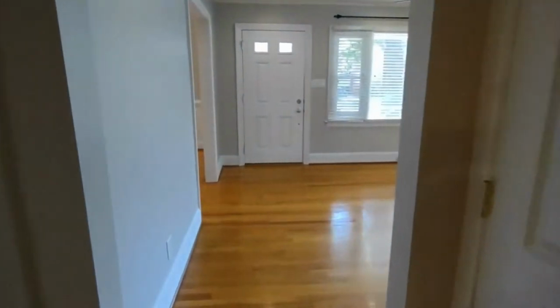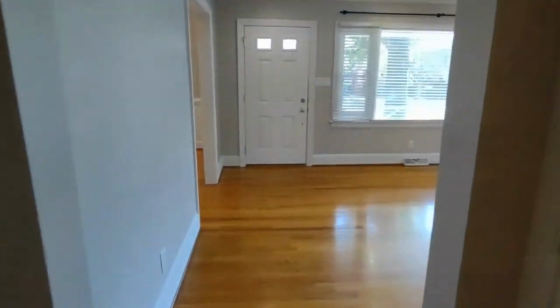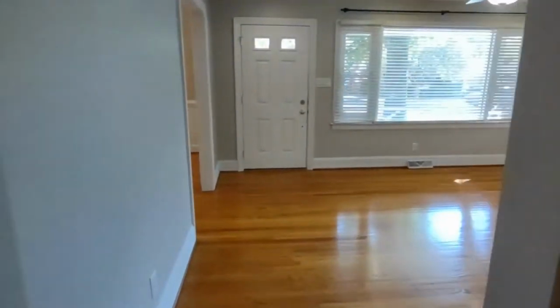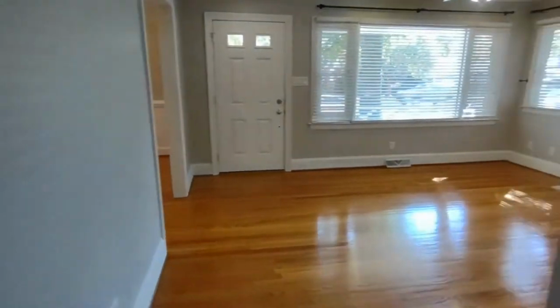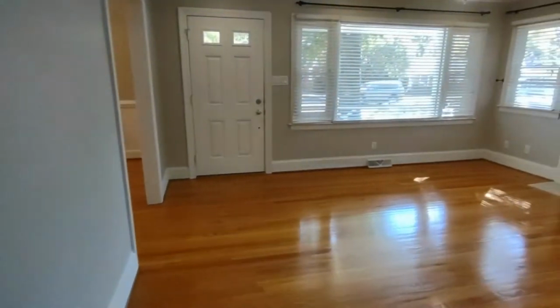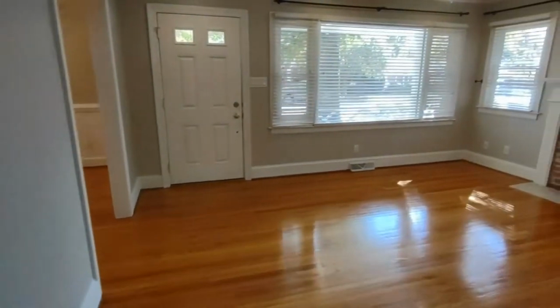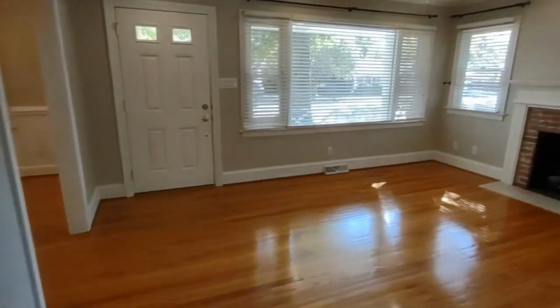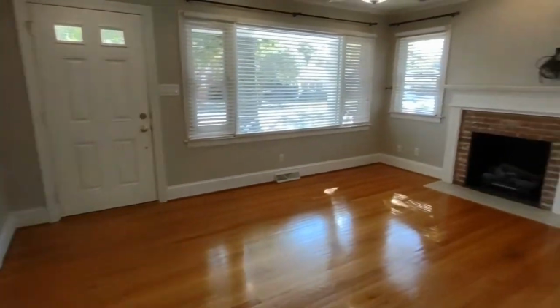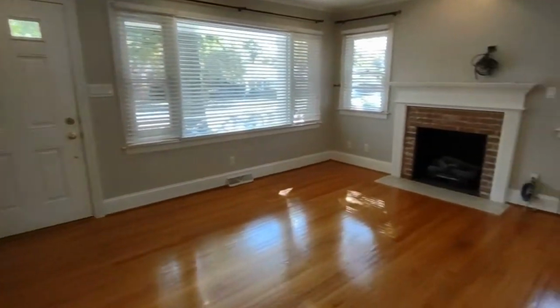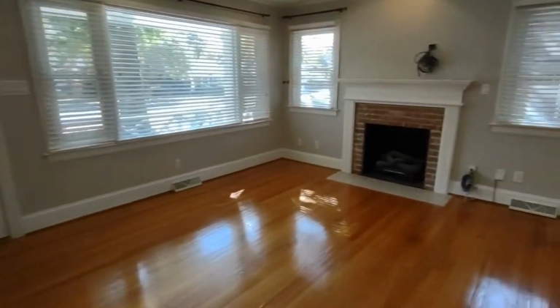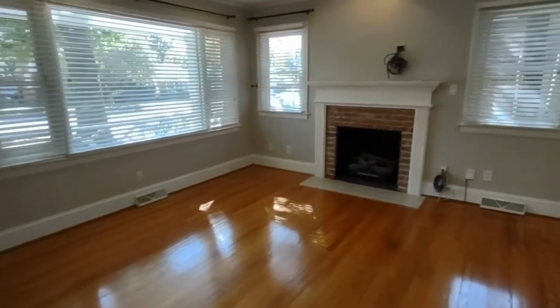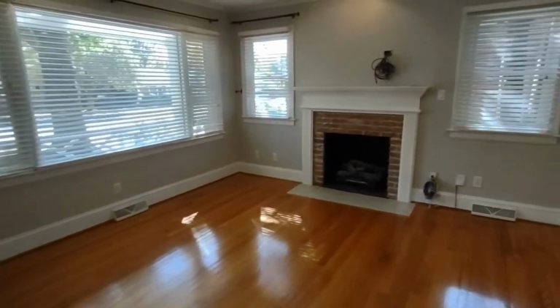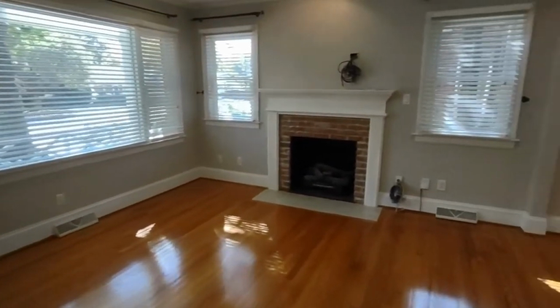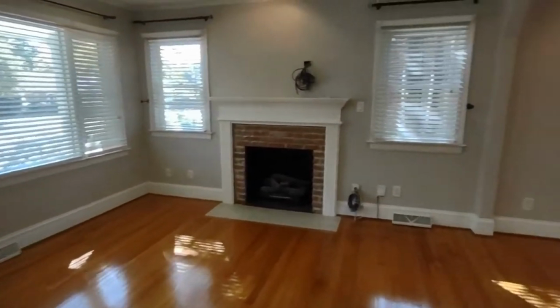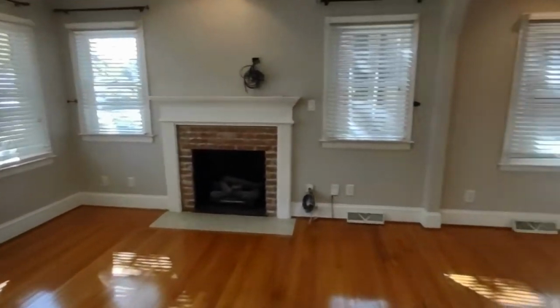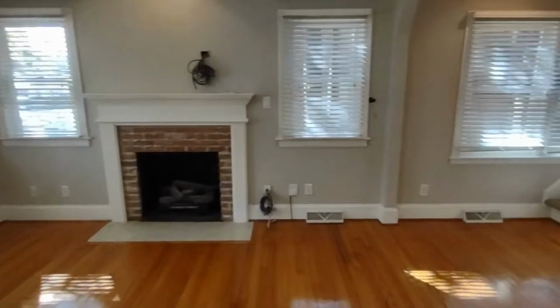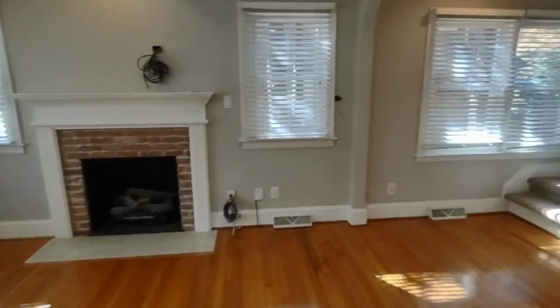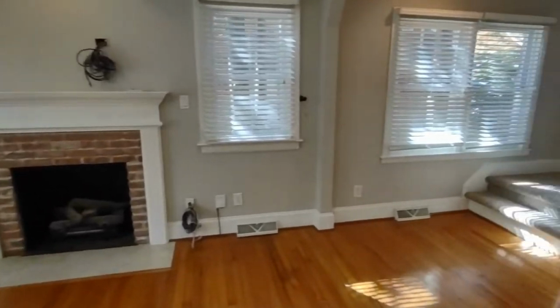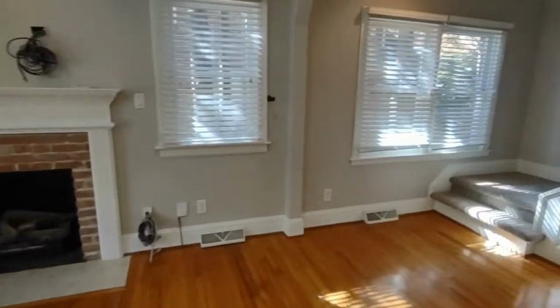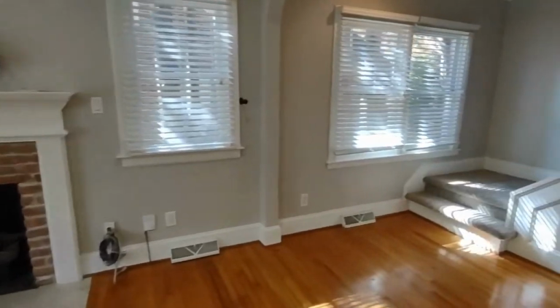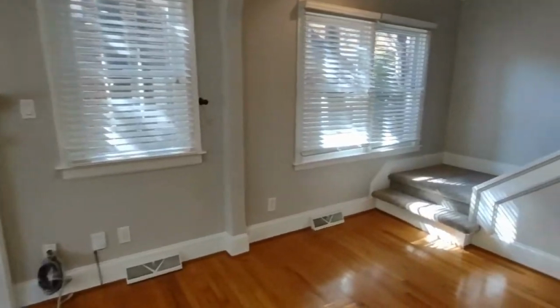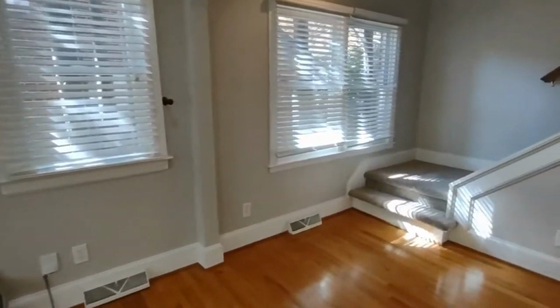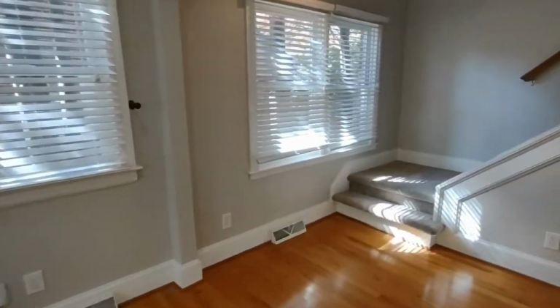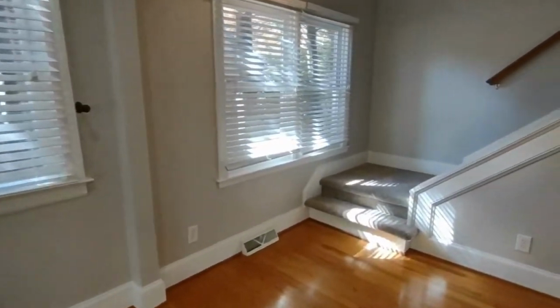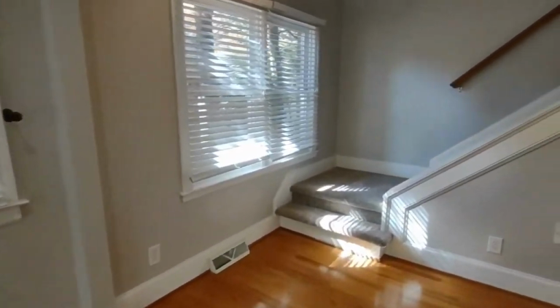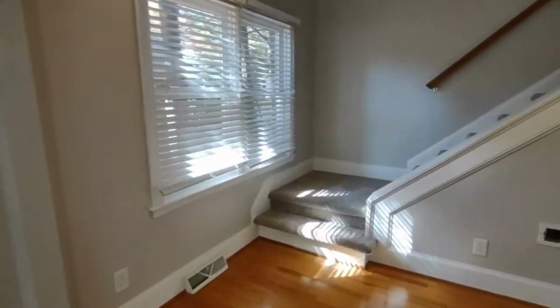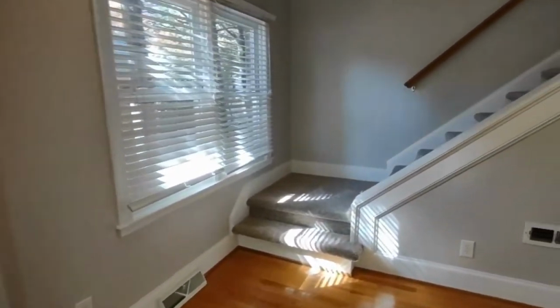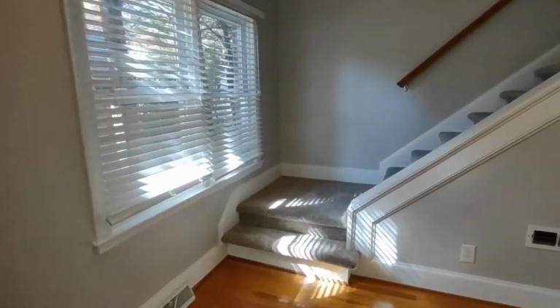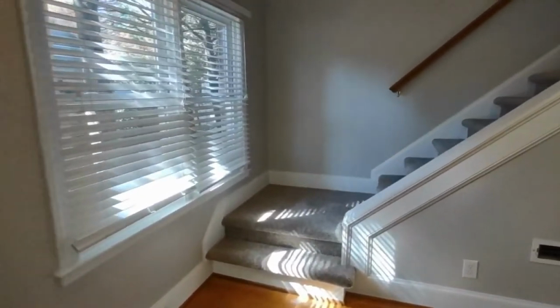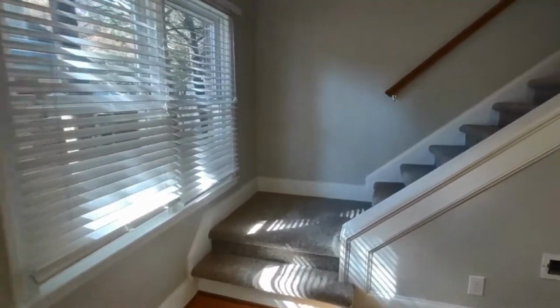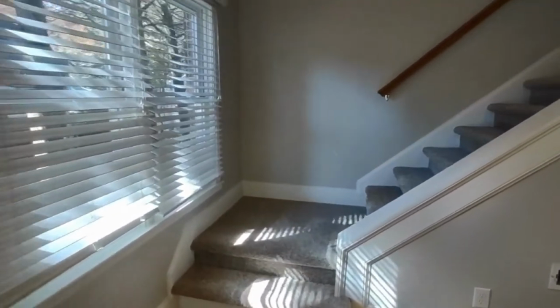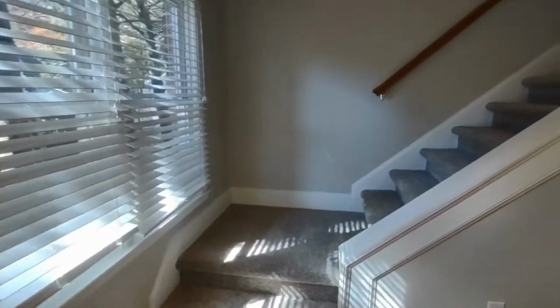Our master bedroom is upstairs in a loft style bedroom, so we will go up to view that now.